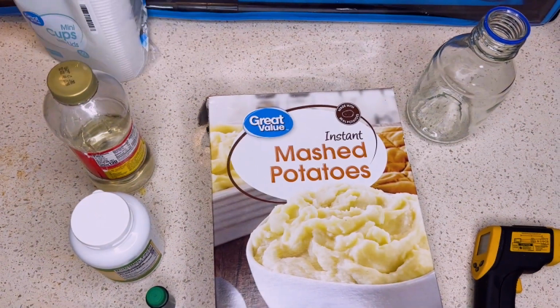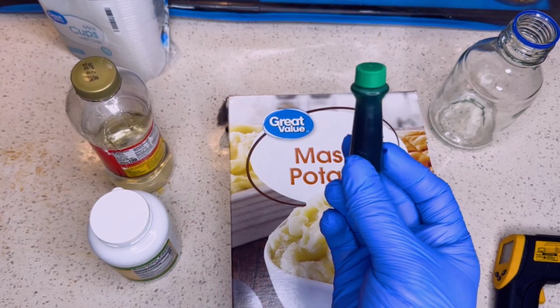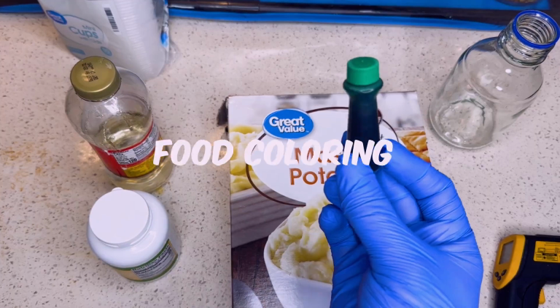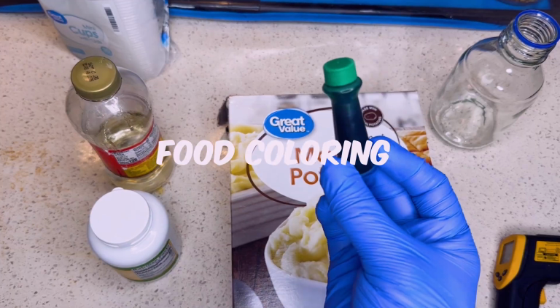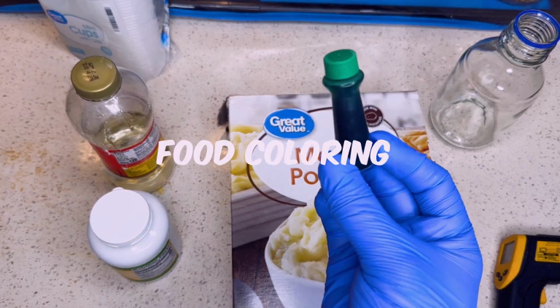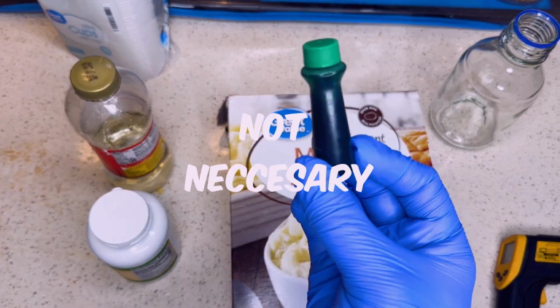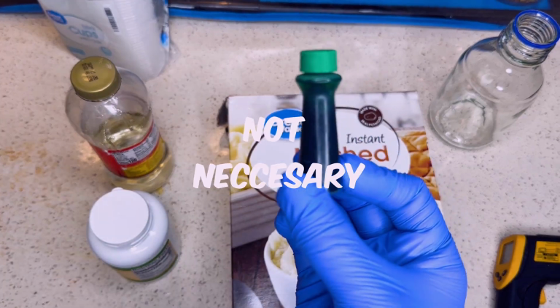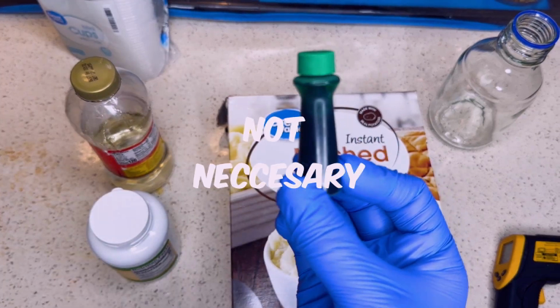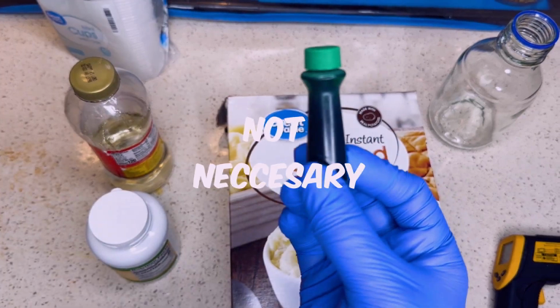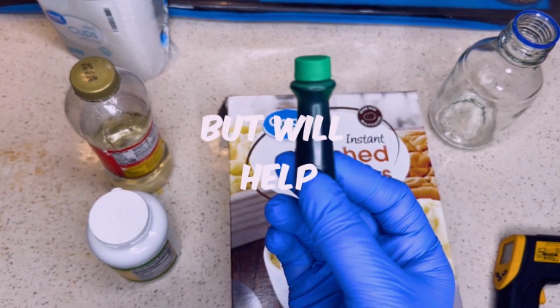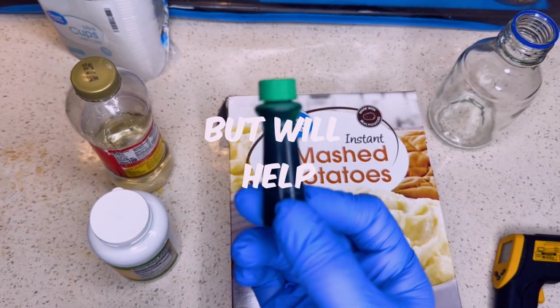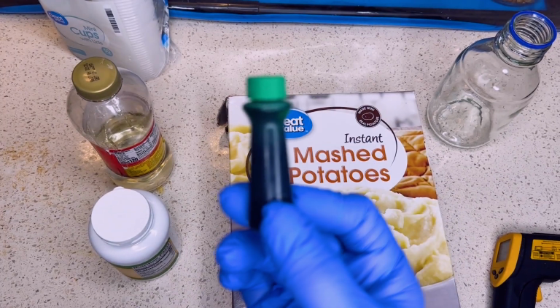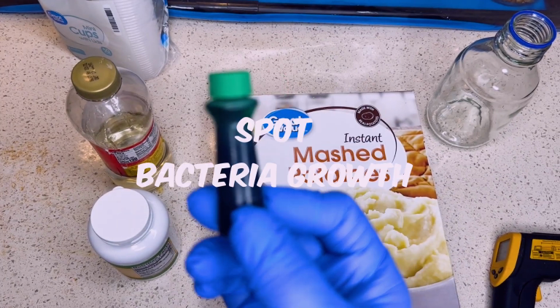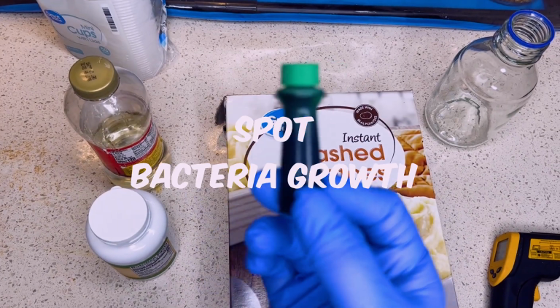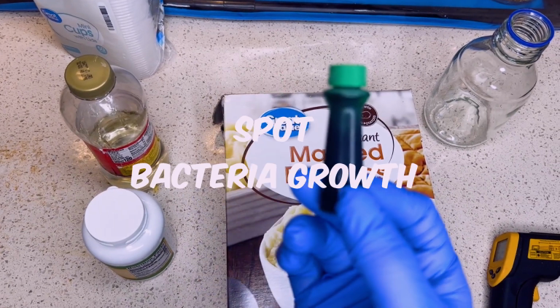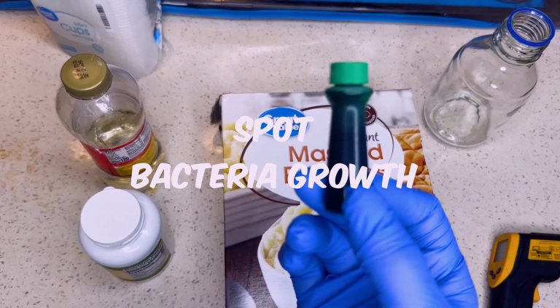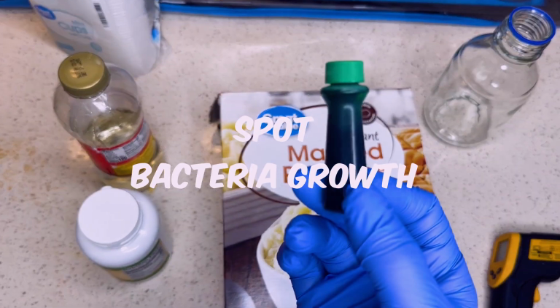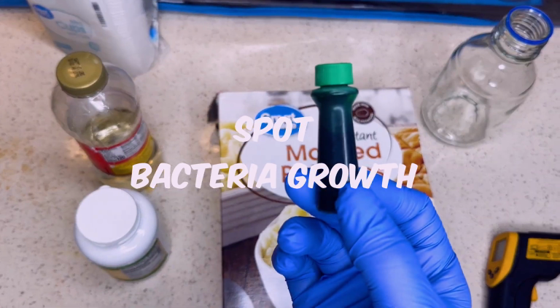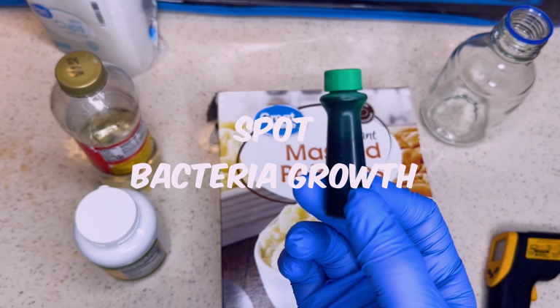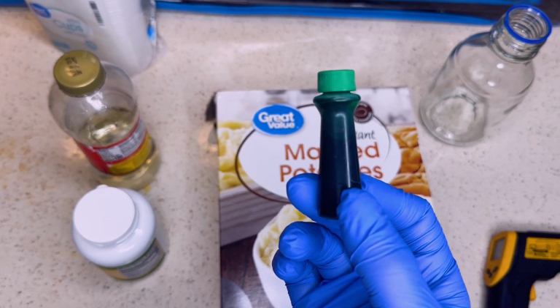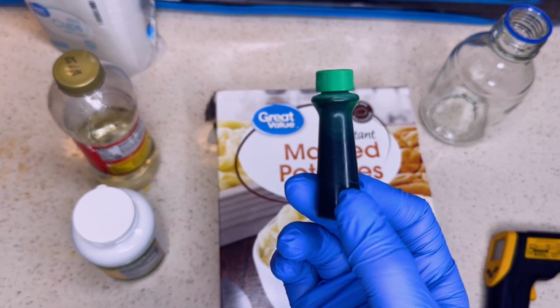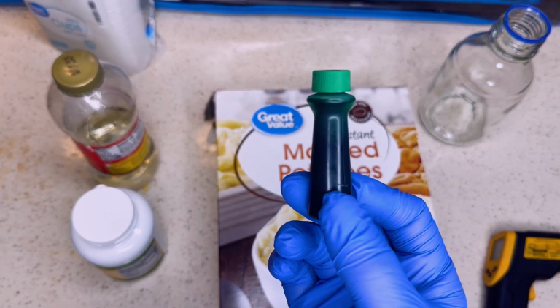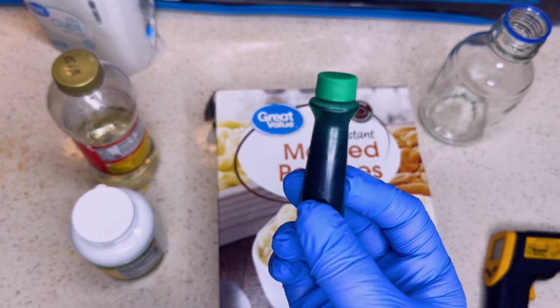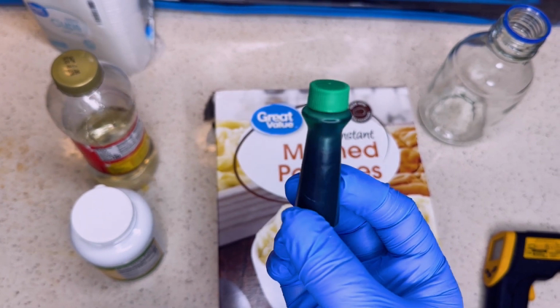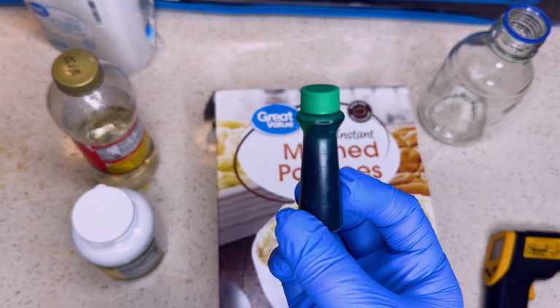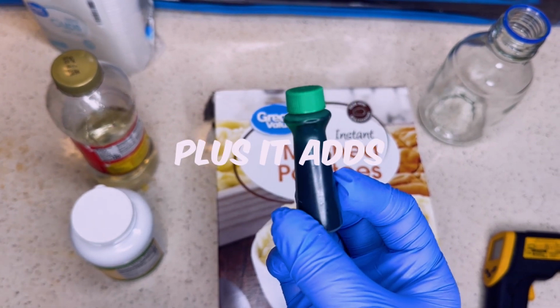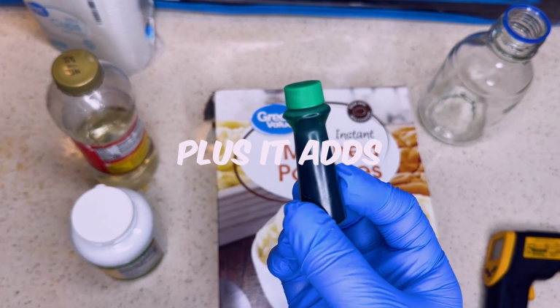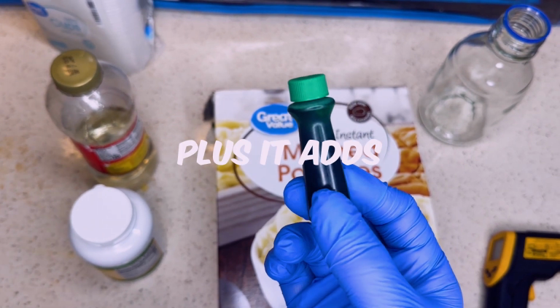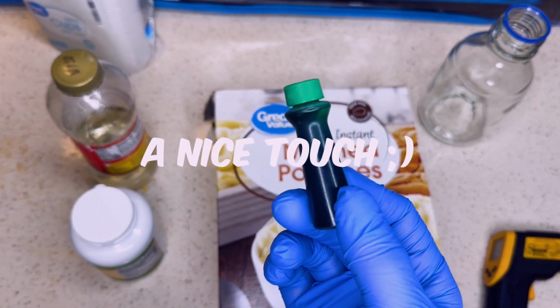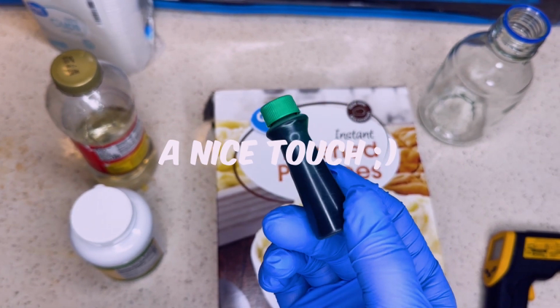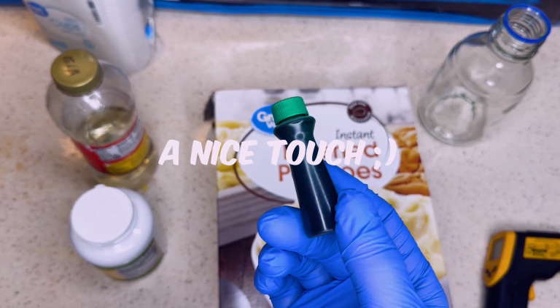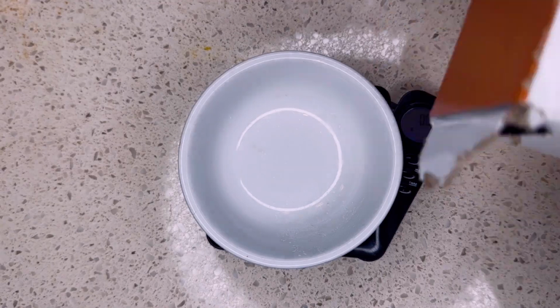Now this food coloring is not necessary, but it'll help you spot bacteria when your mycelium is actually growing on a medium. Plus it adds a nice touch to it.